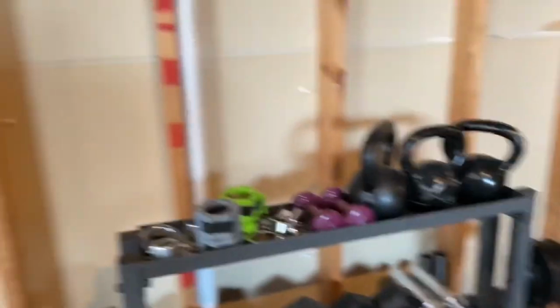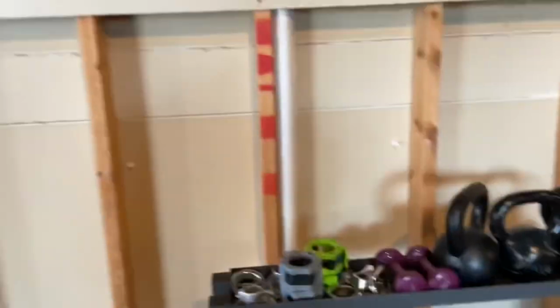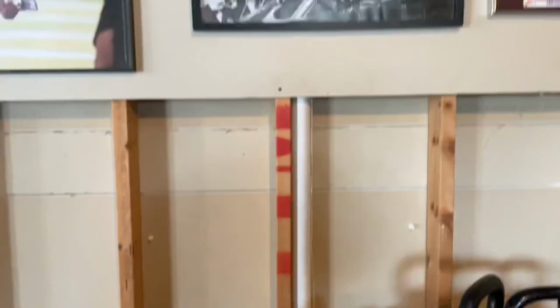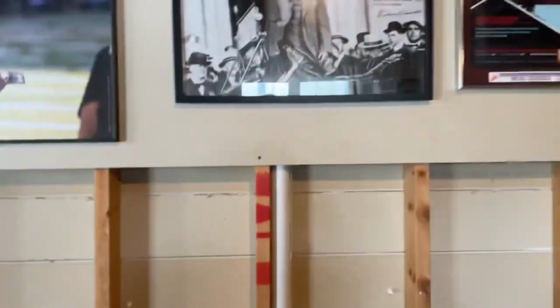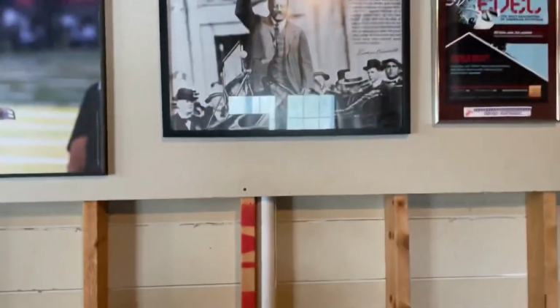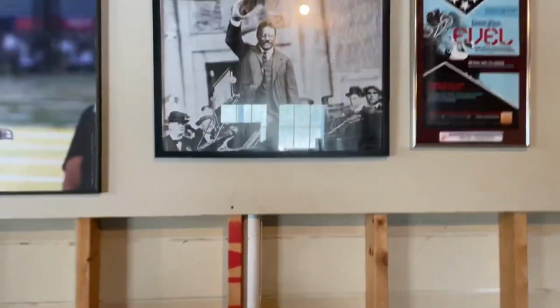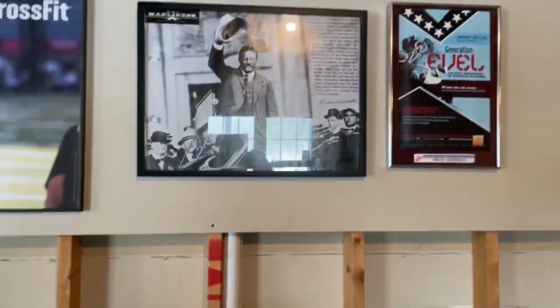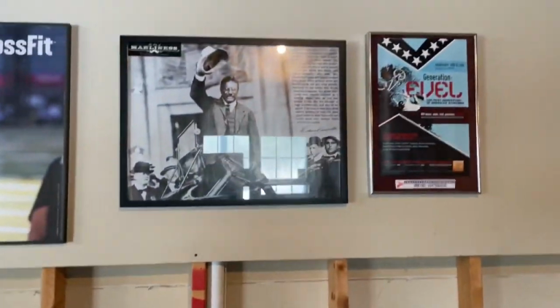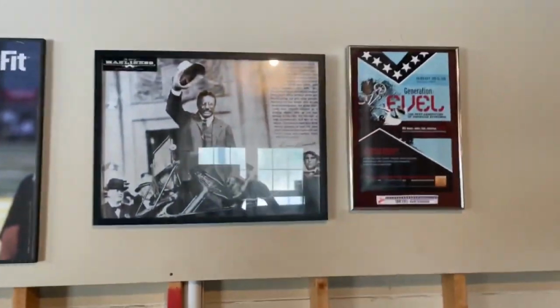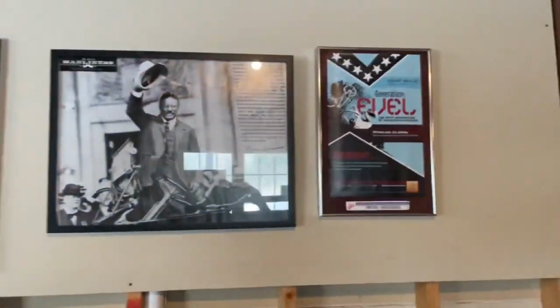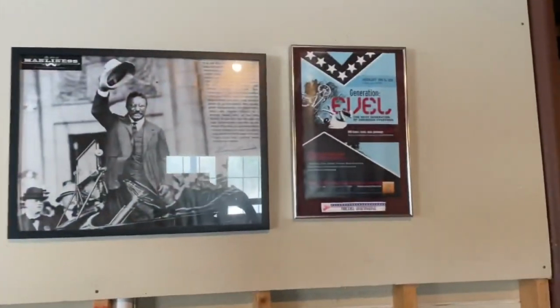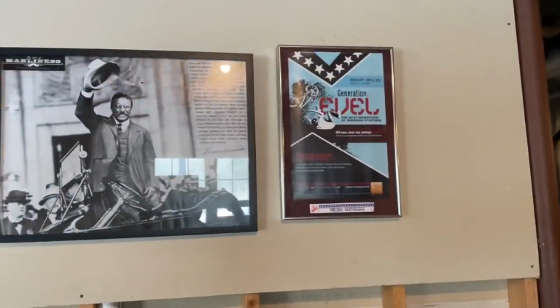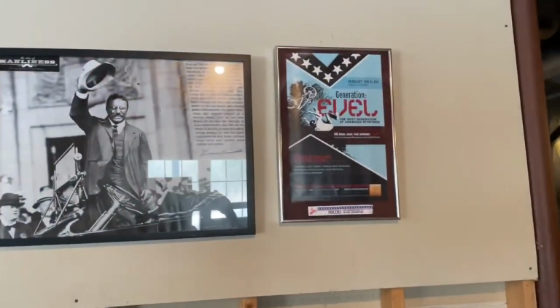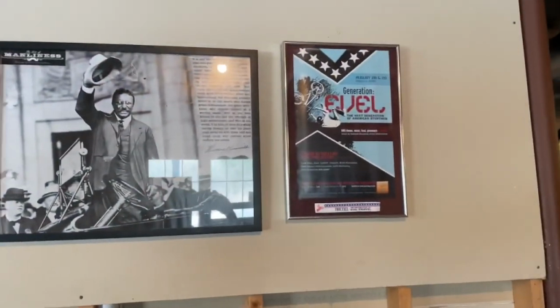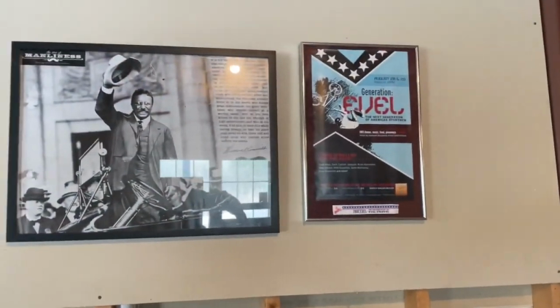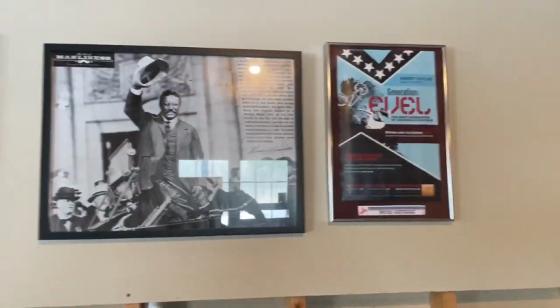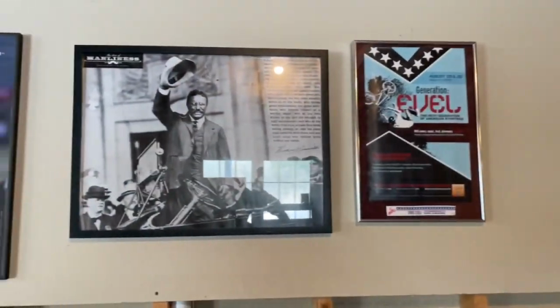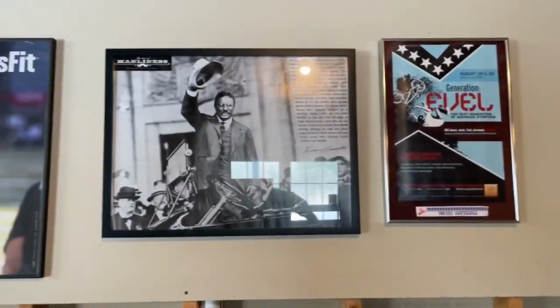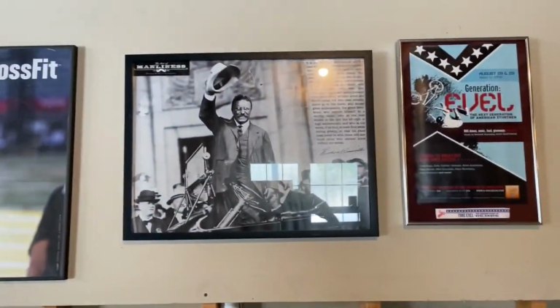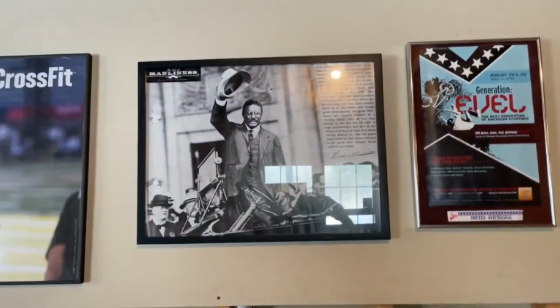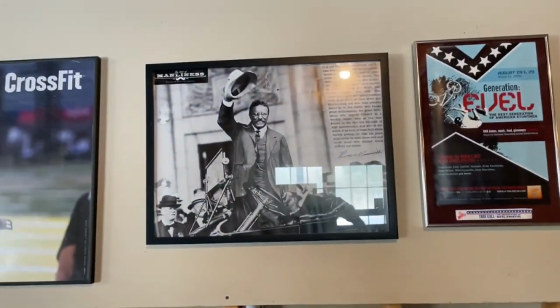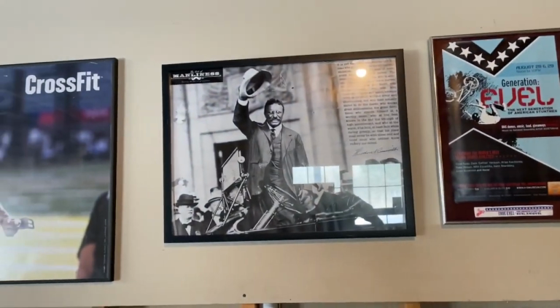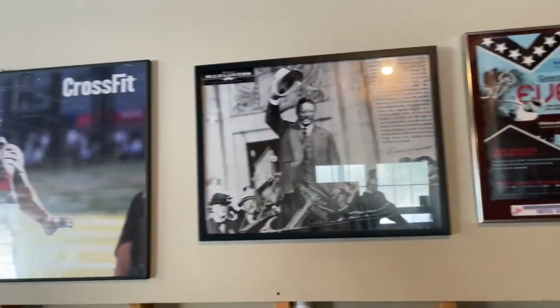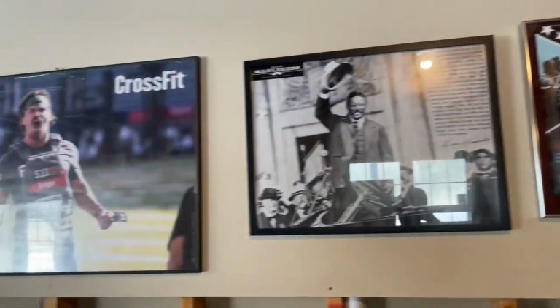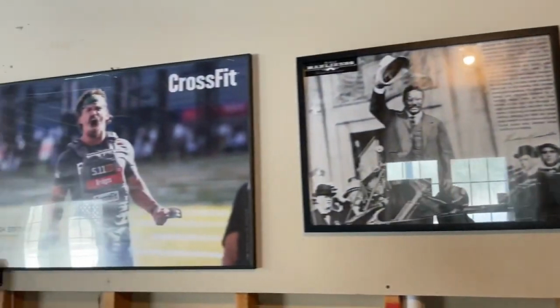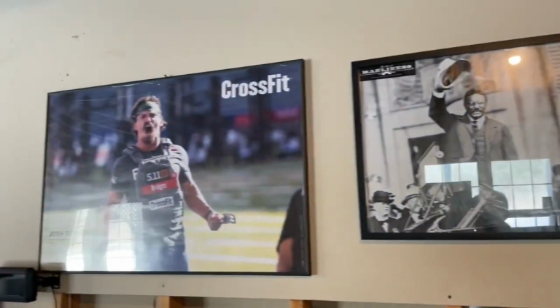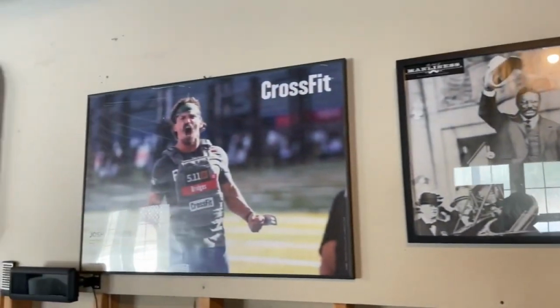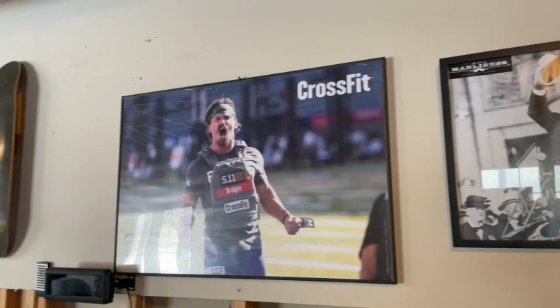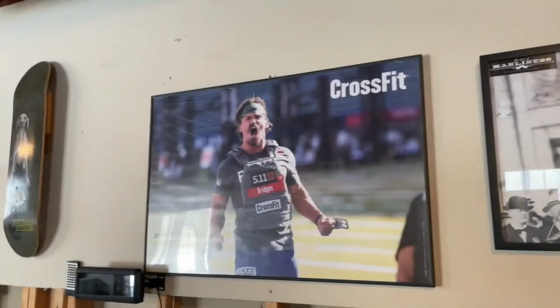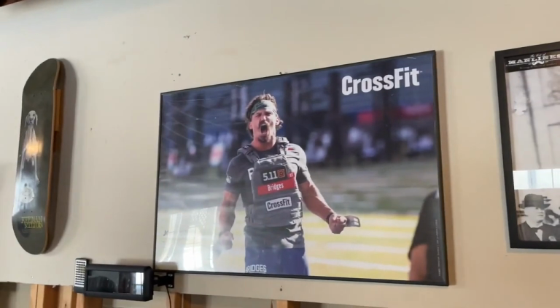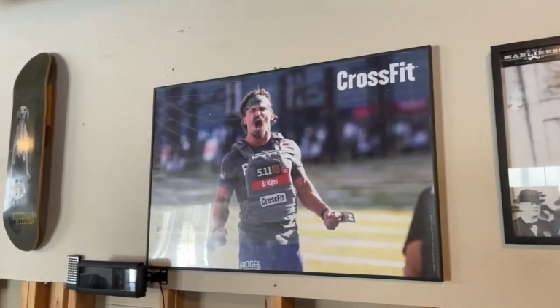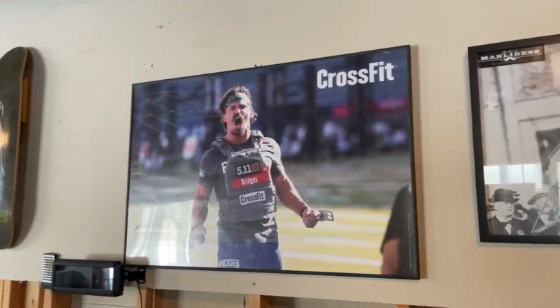Going through here, my inspiration — we've got Evel Knievel, Teddy Roosevelt, and Josh Bridges. What more do you really need than those three guys?